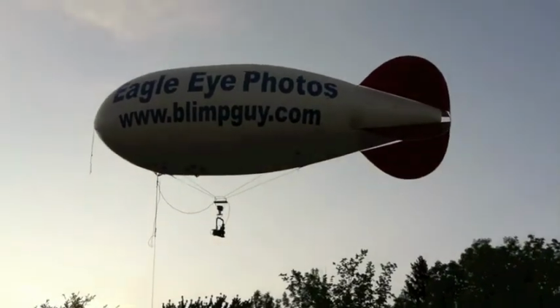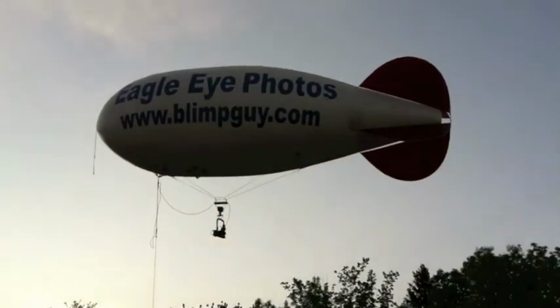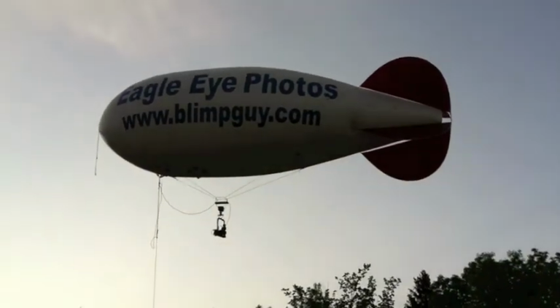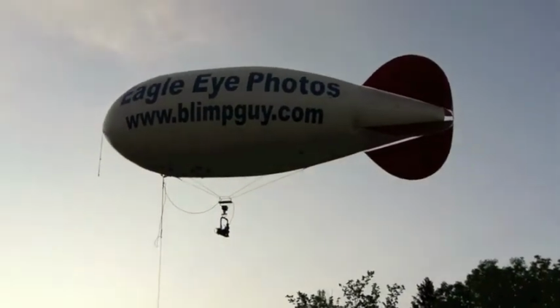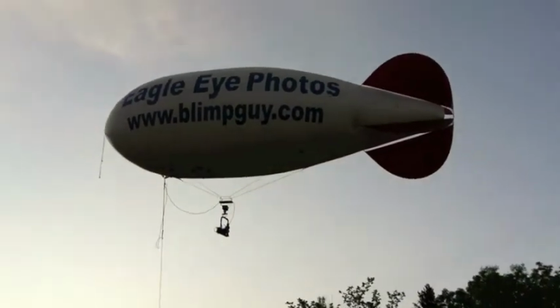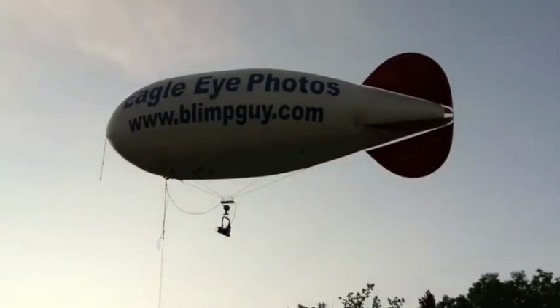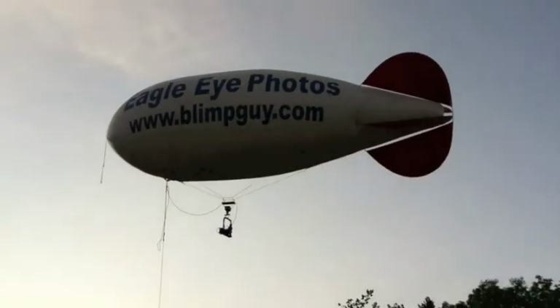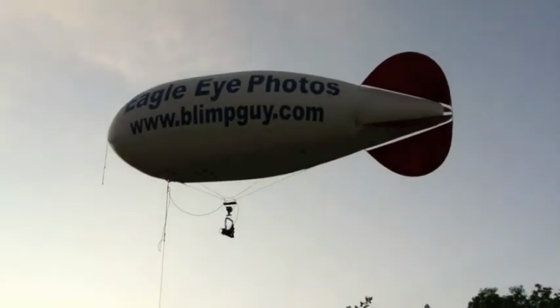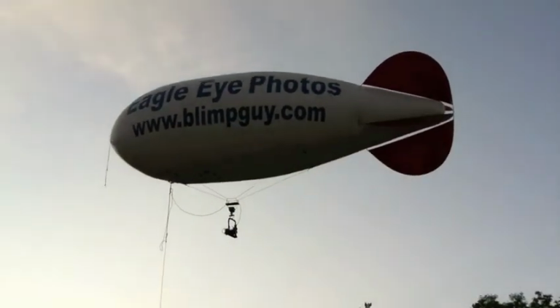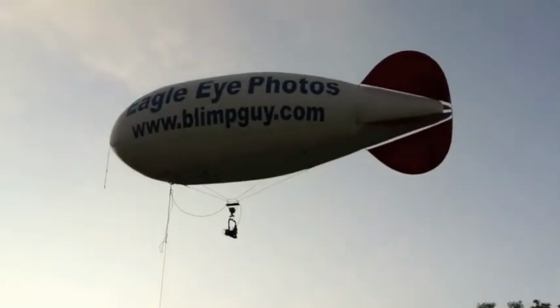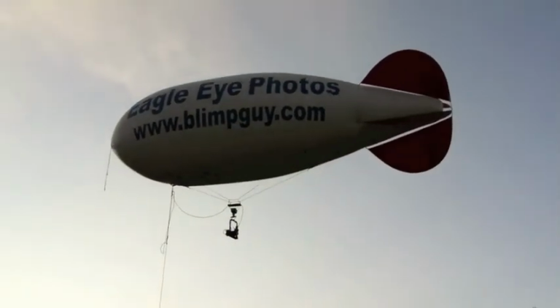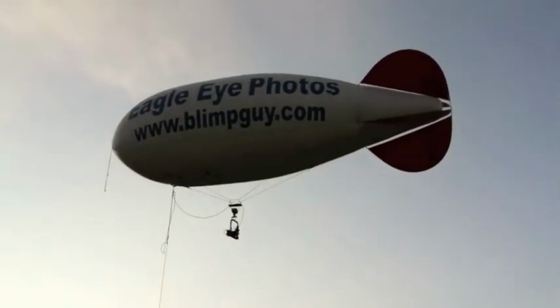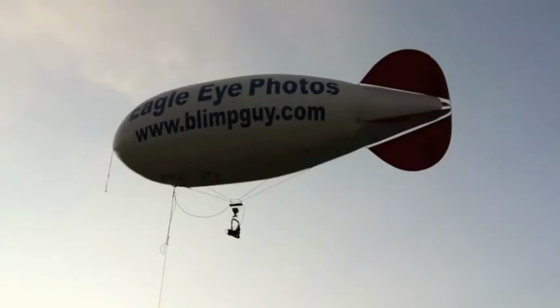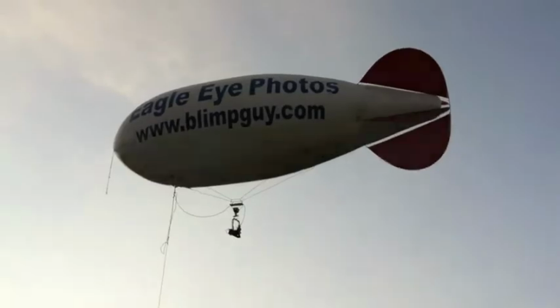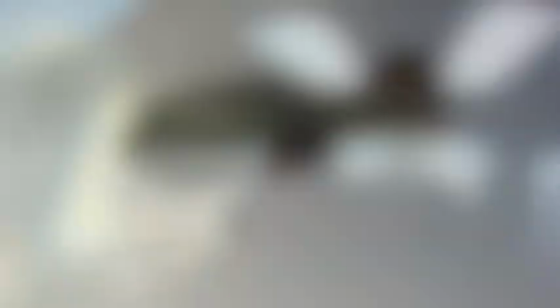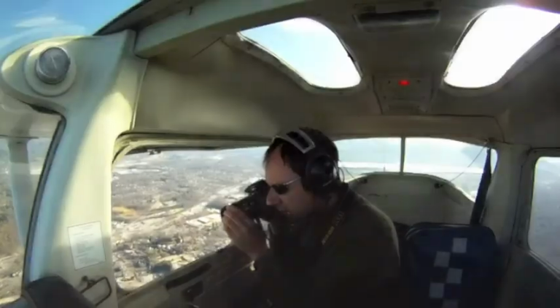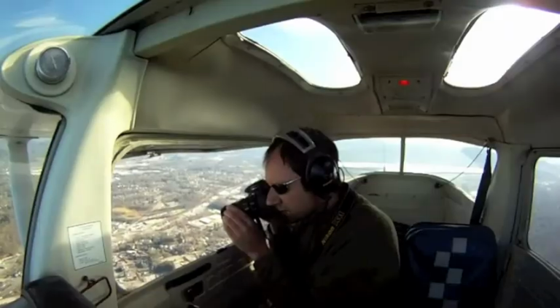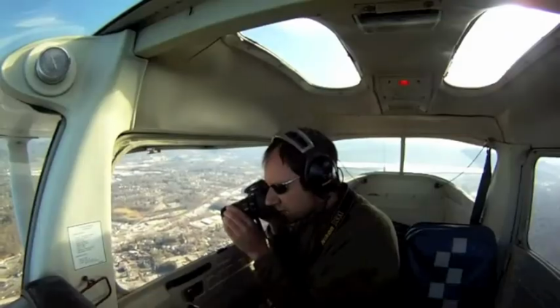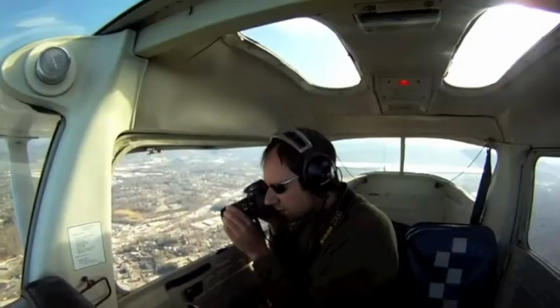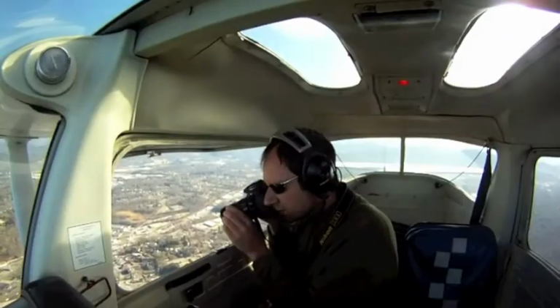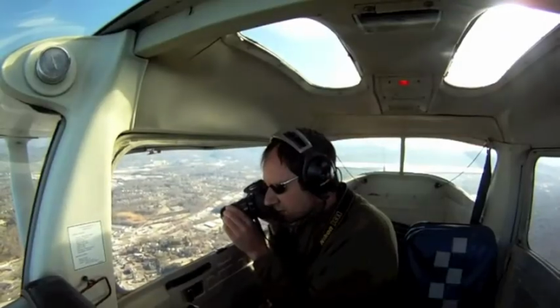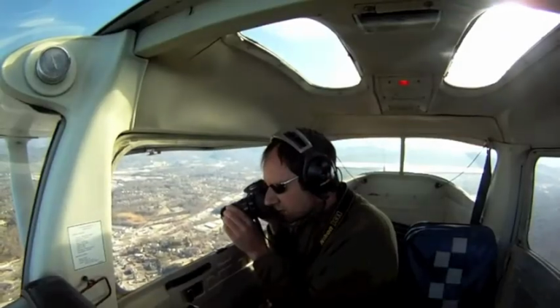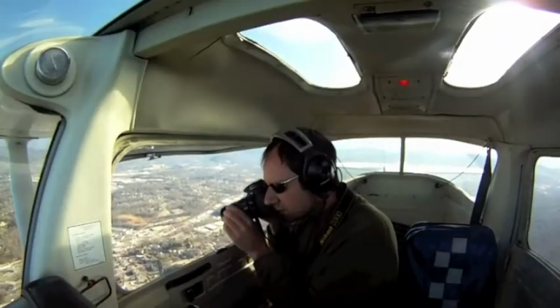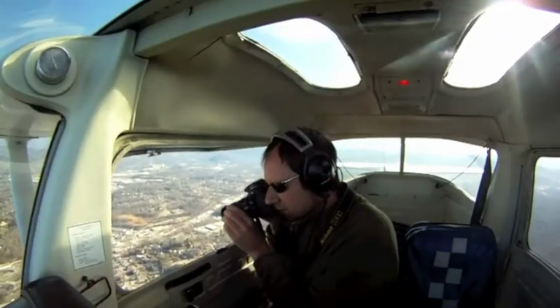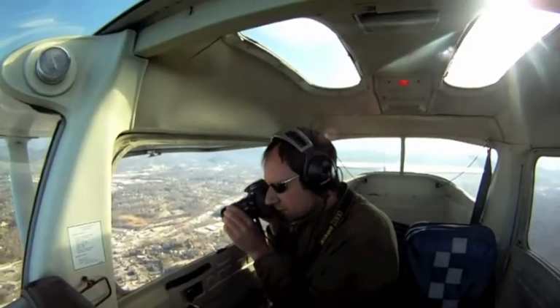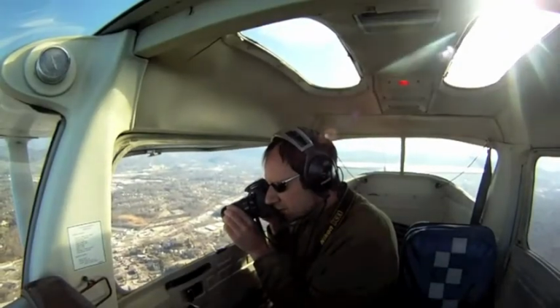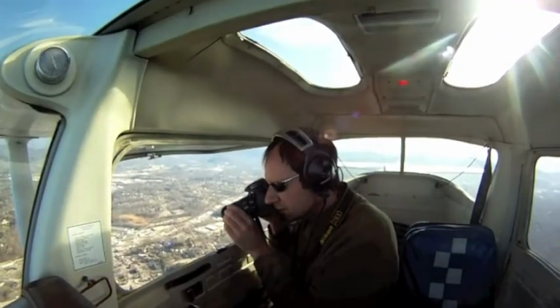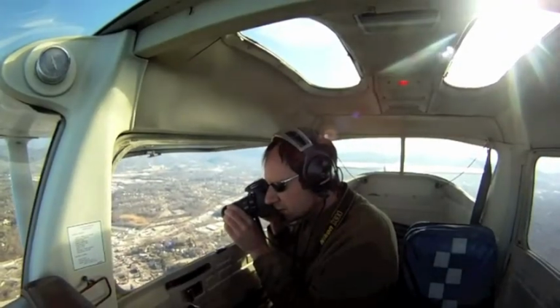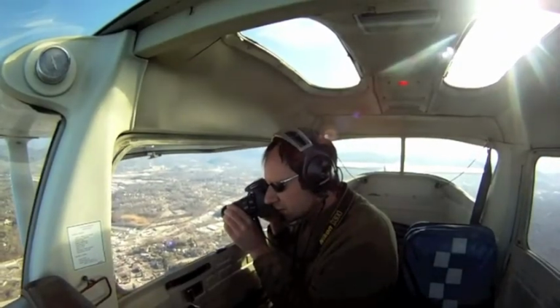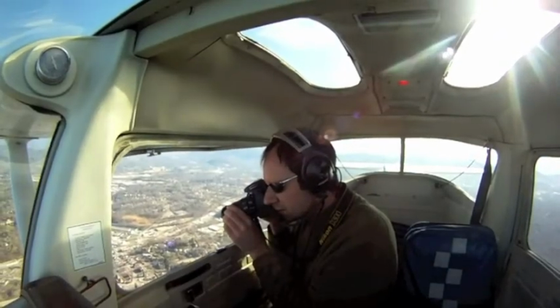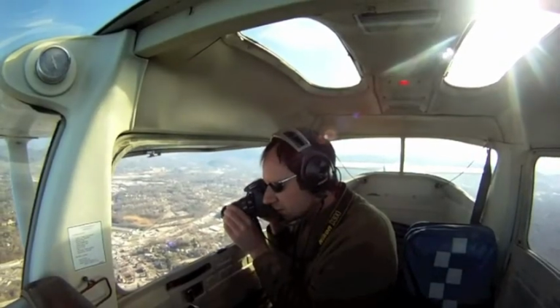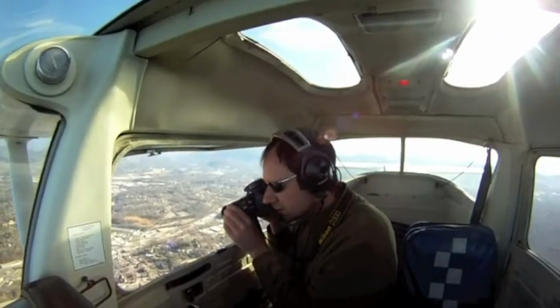For higher-altitude photos above 300 feet, we offer aircraft aerial photo services as well.